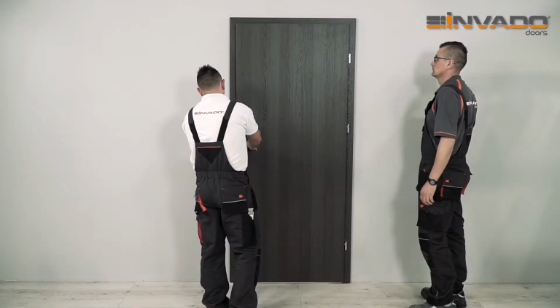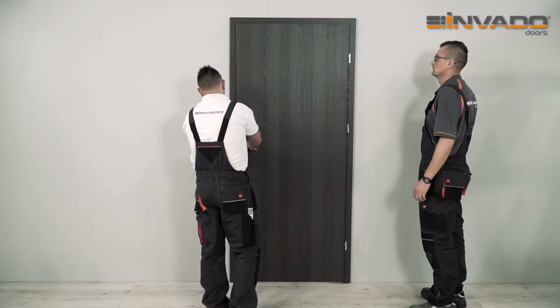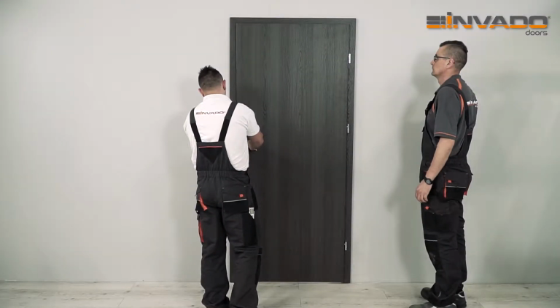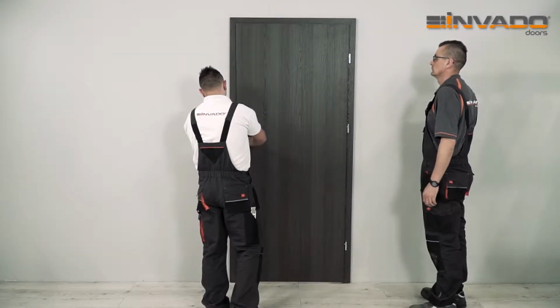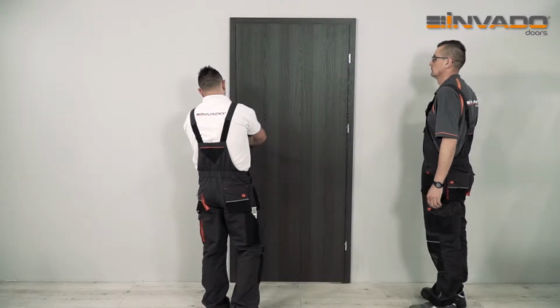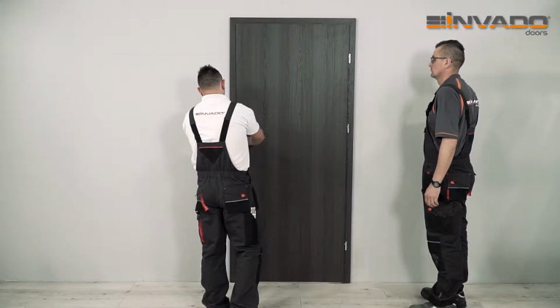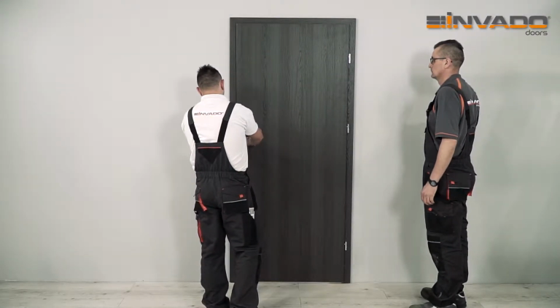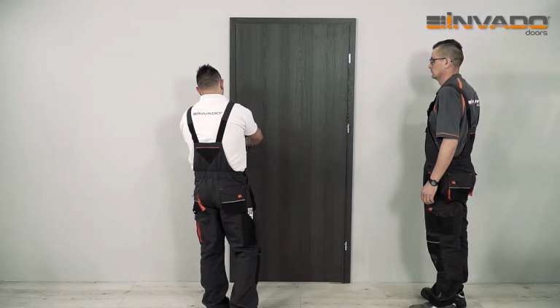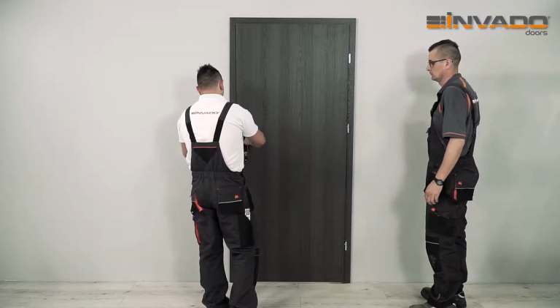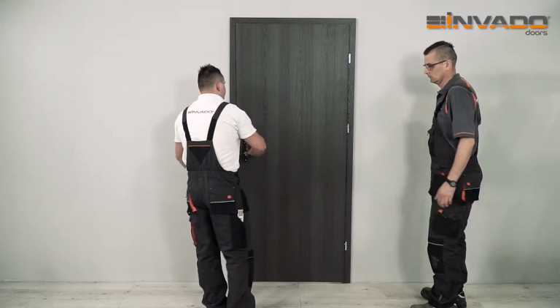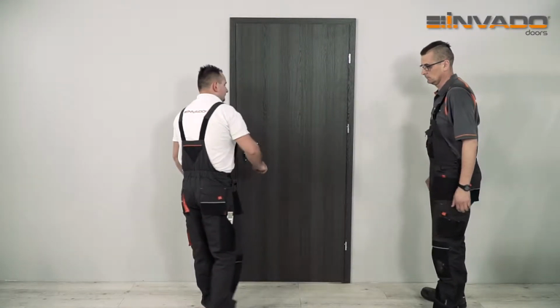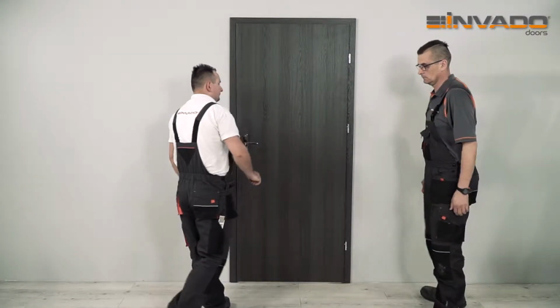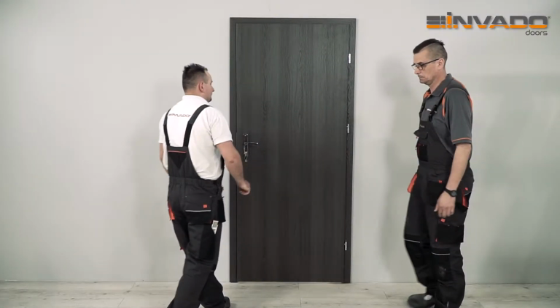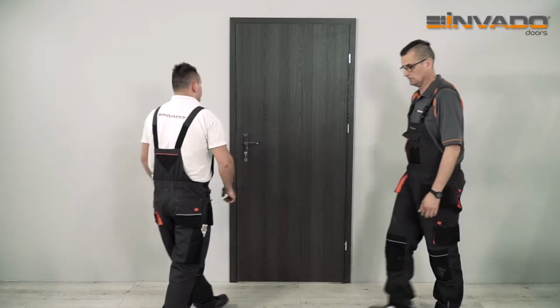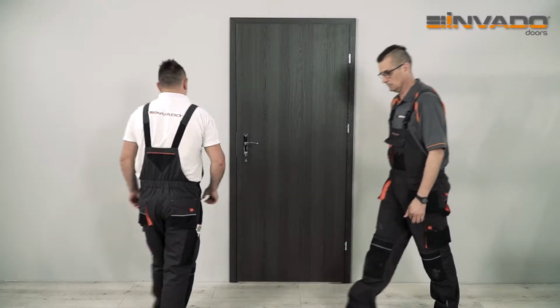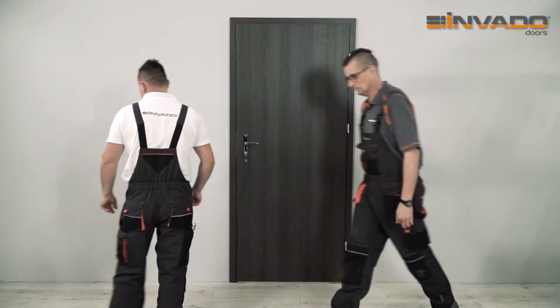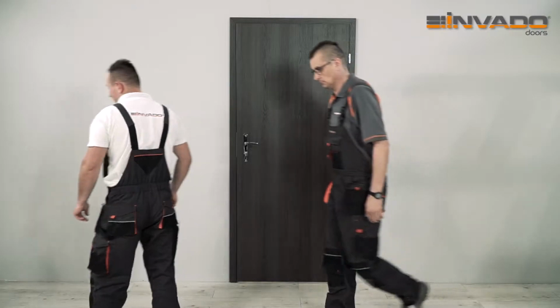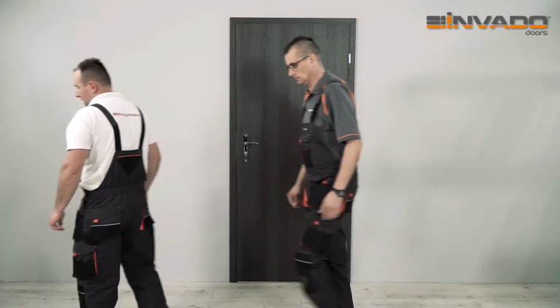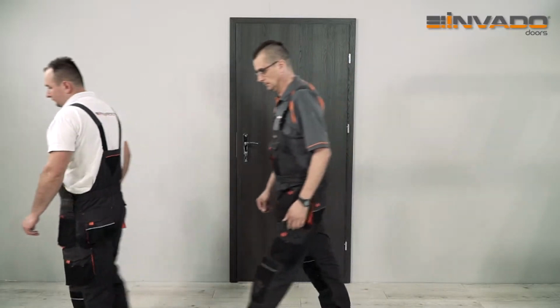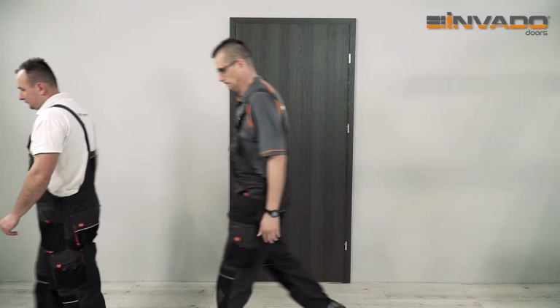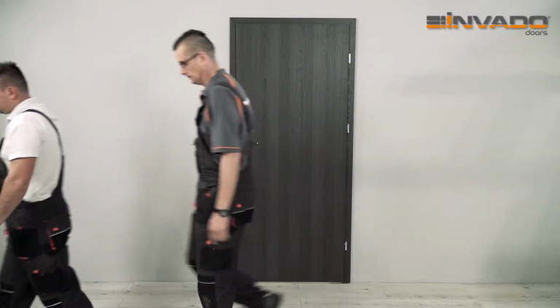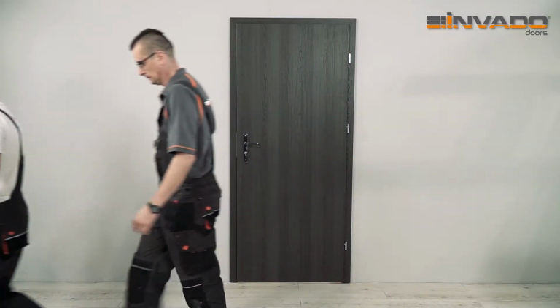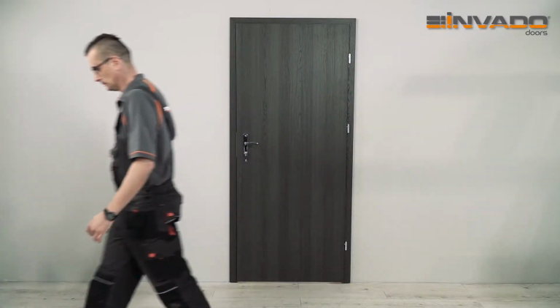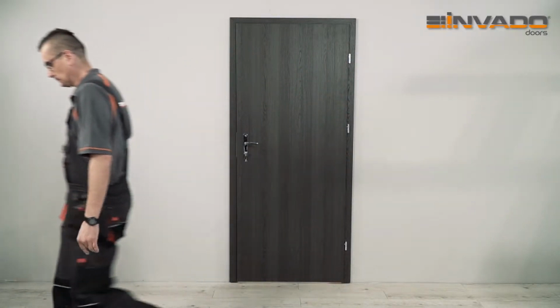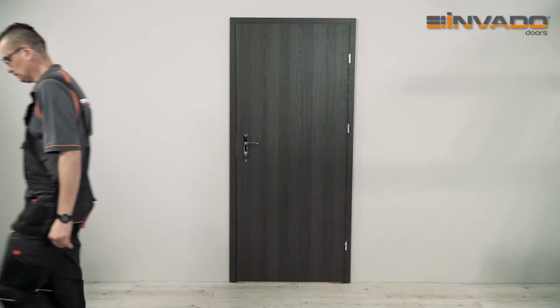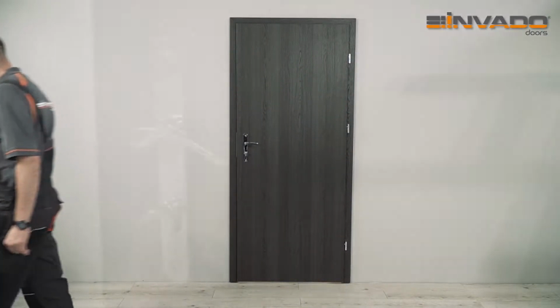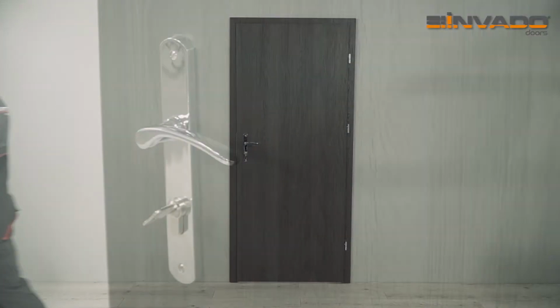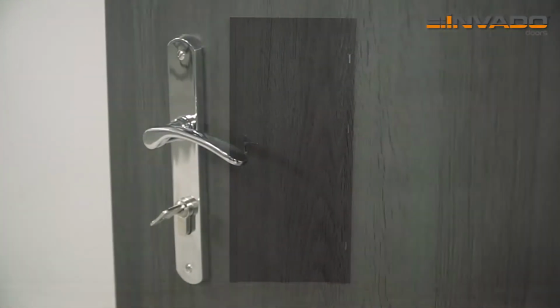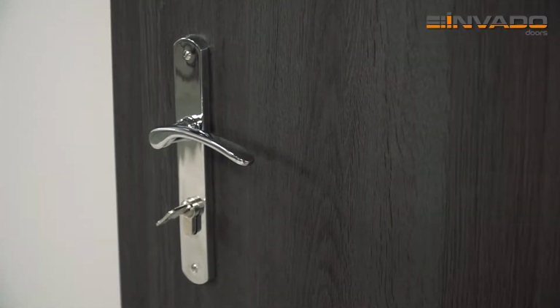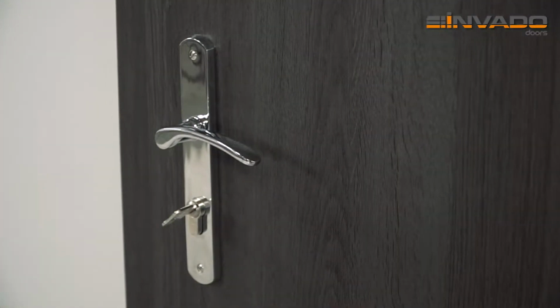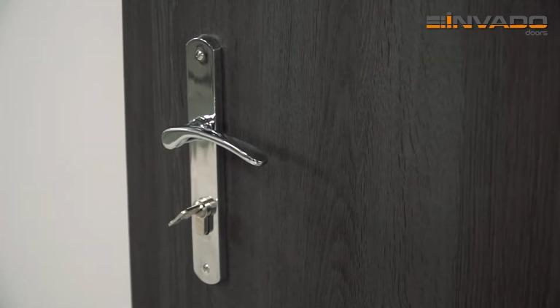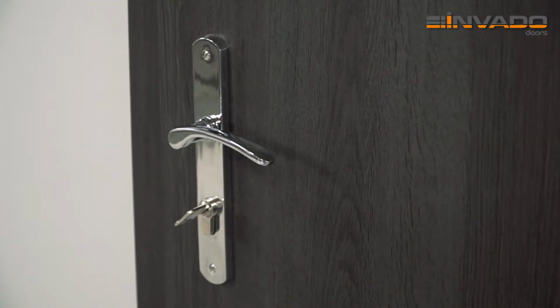After fixing the handle, the doors are ready to be used.